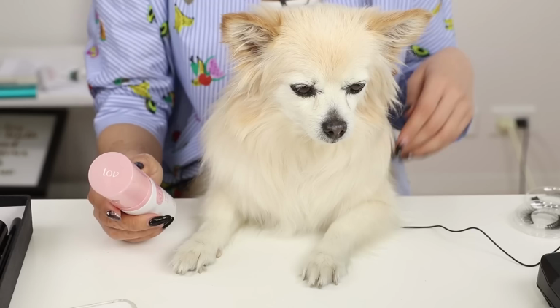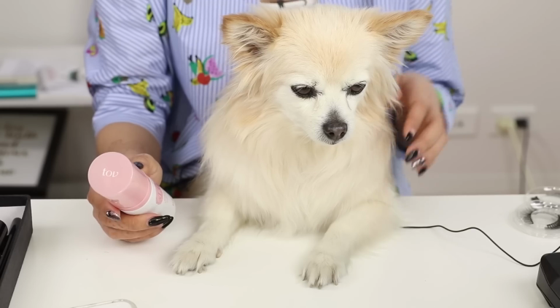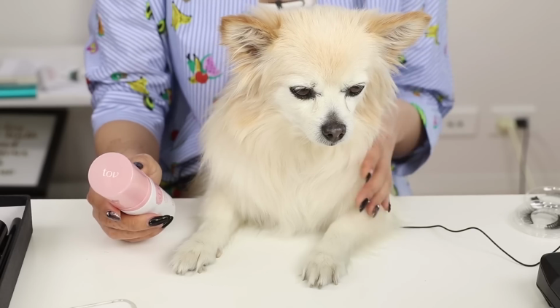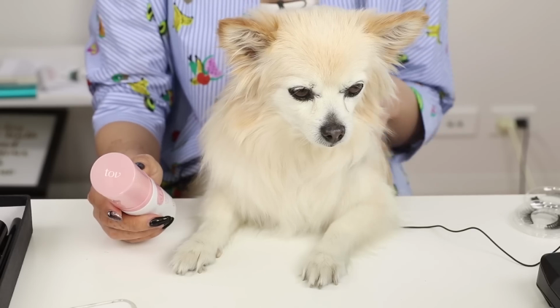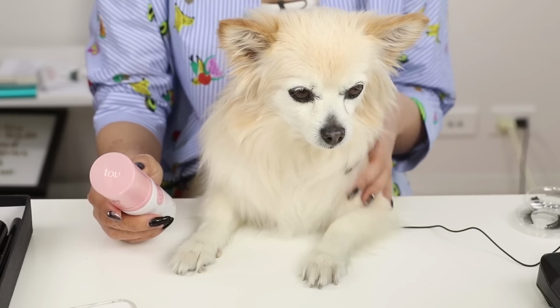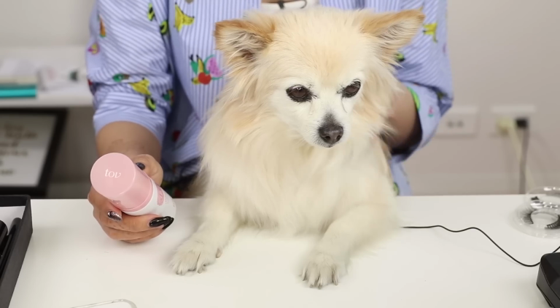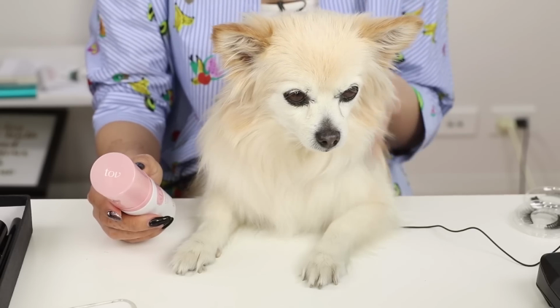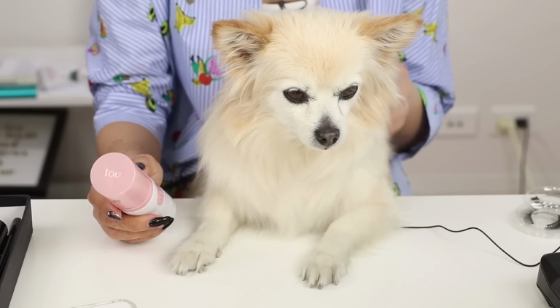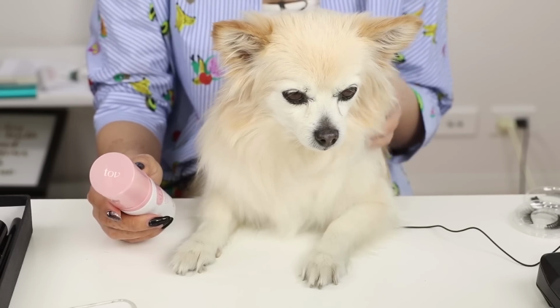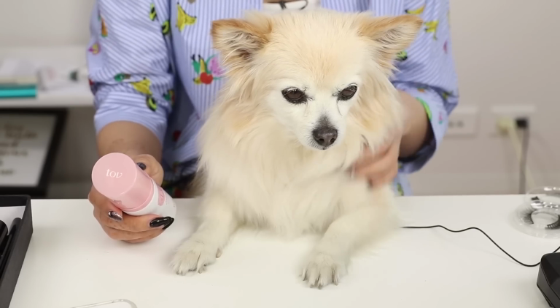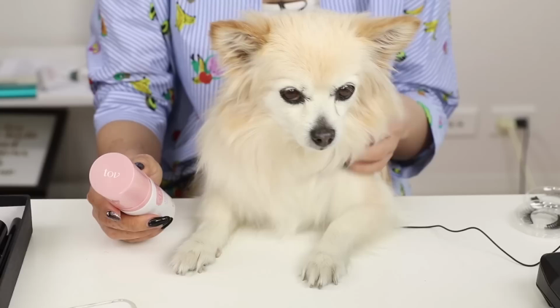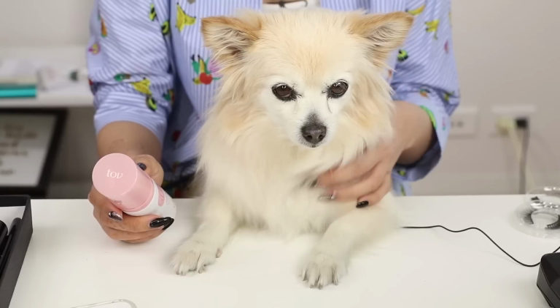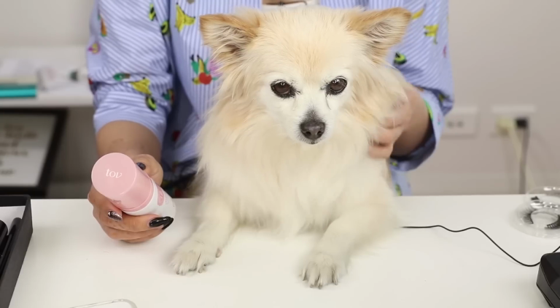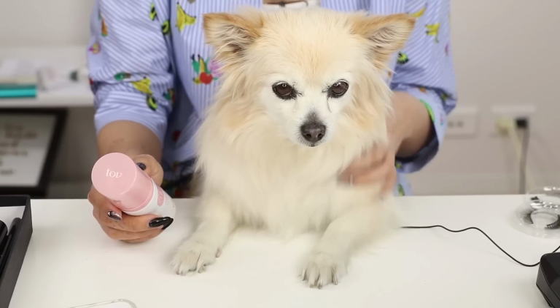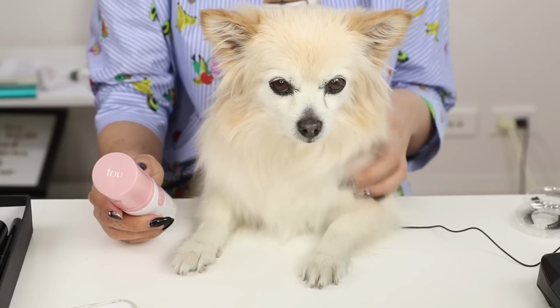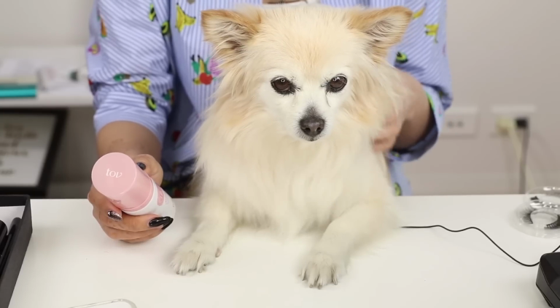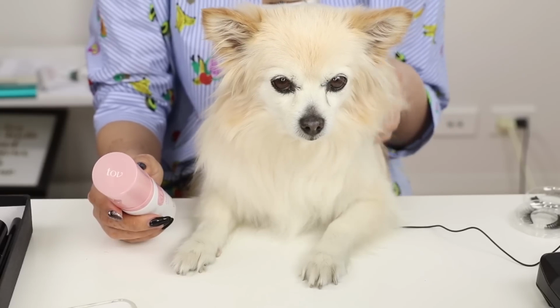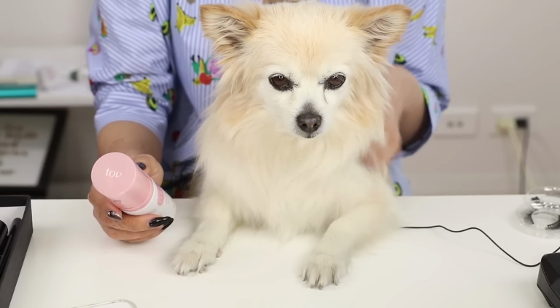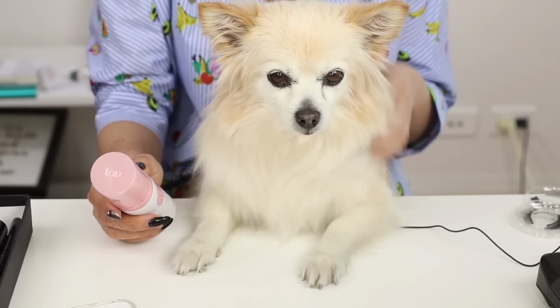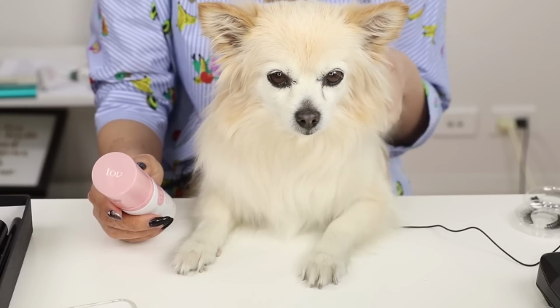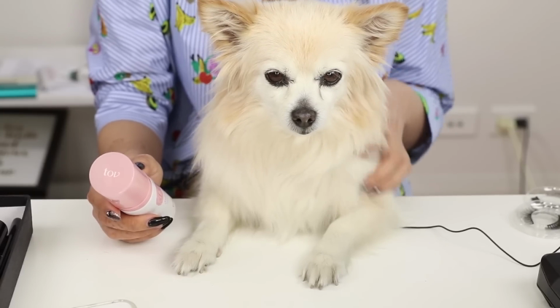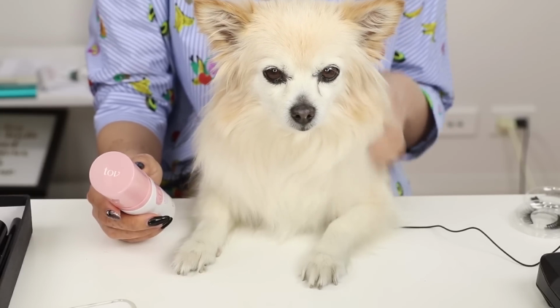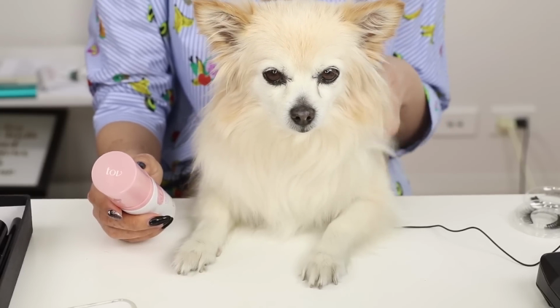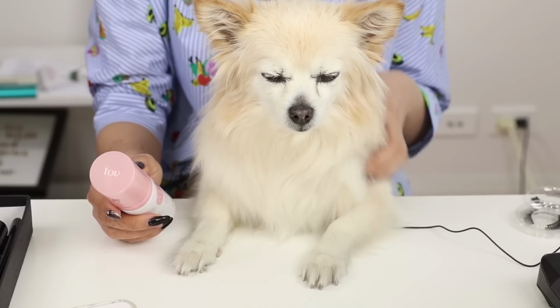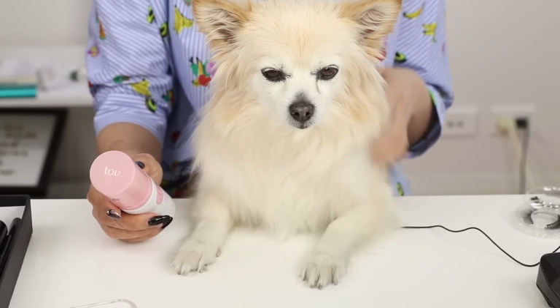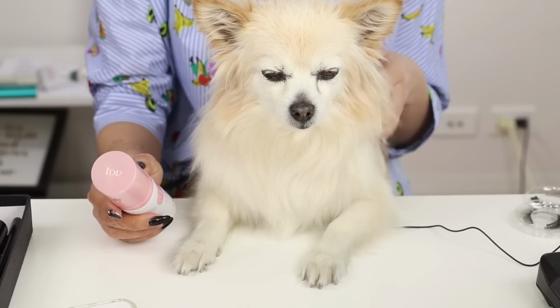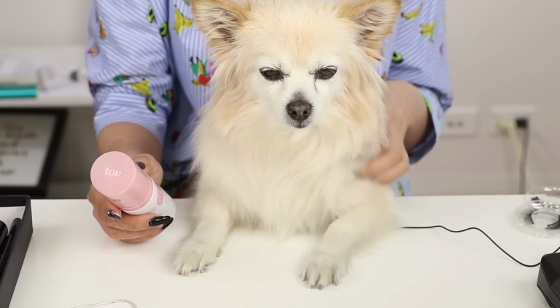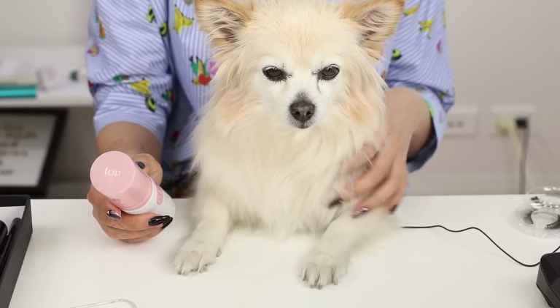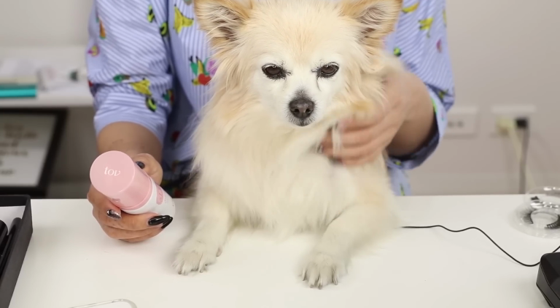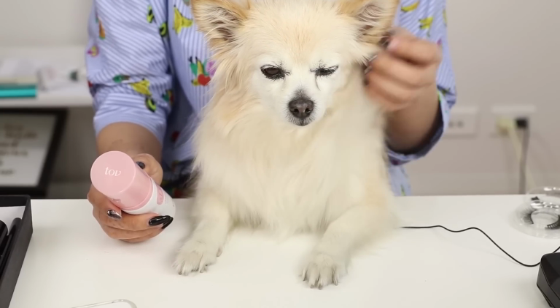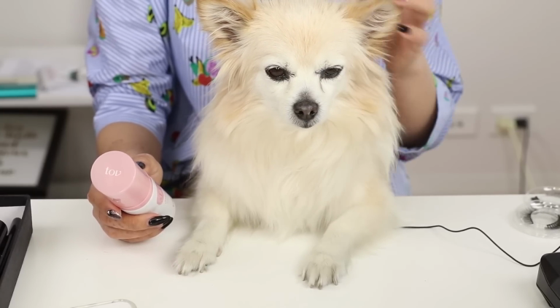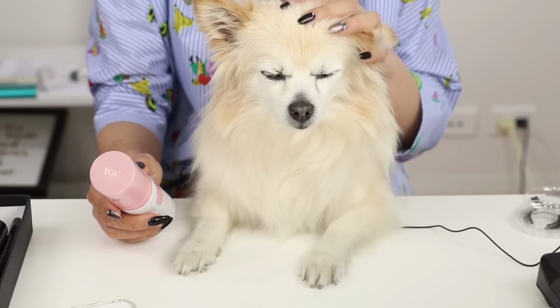I've got Coco here today. She's really clingy, so she's going to be sitting on my lap as I film this video.